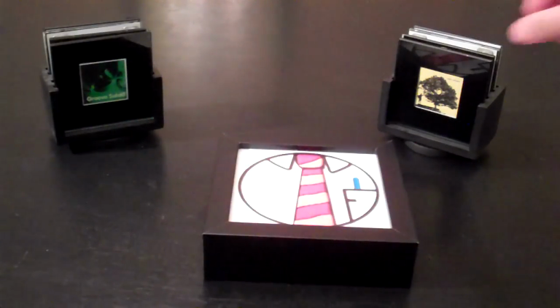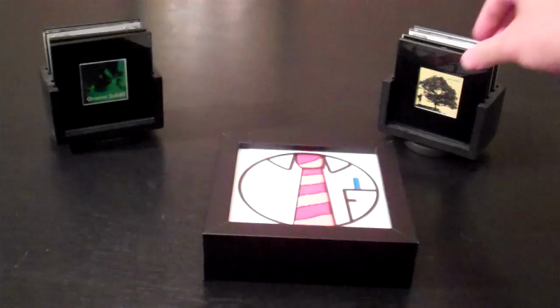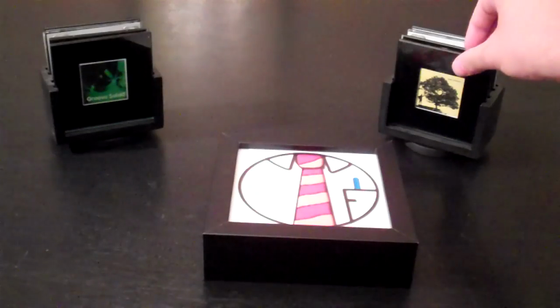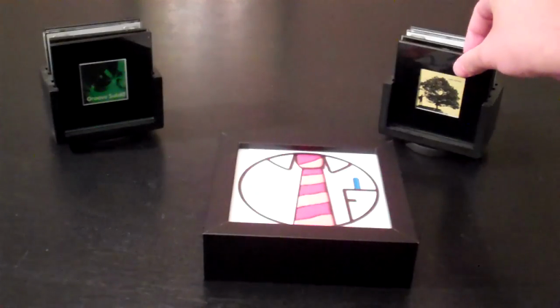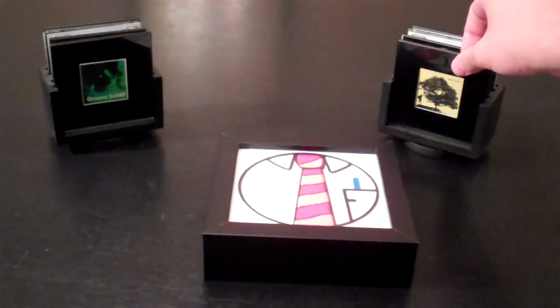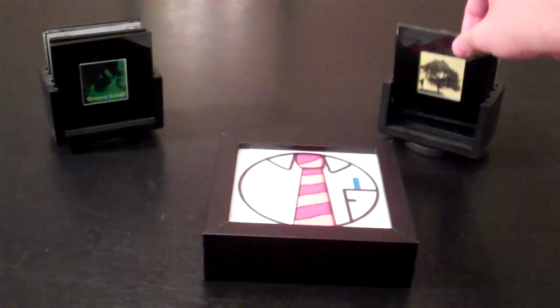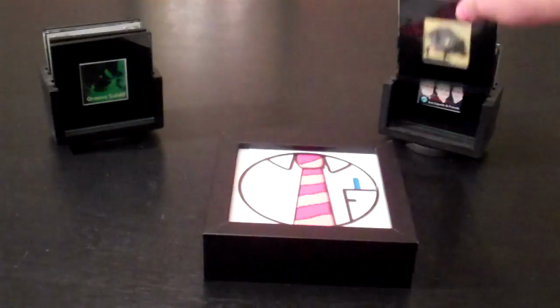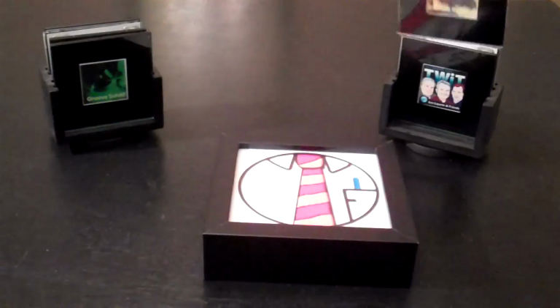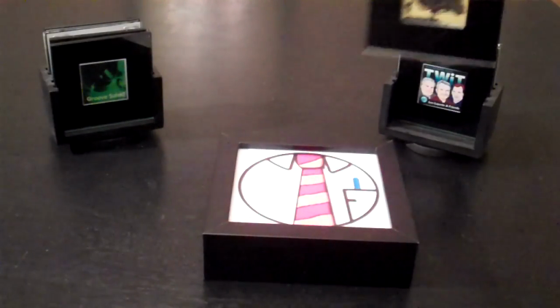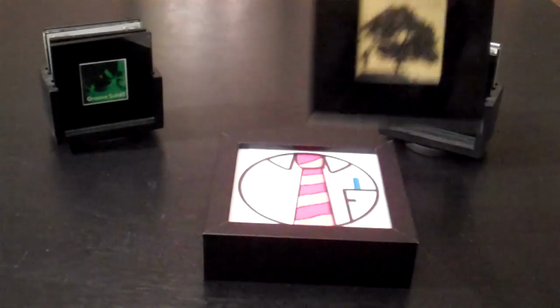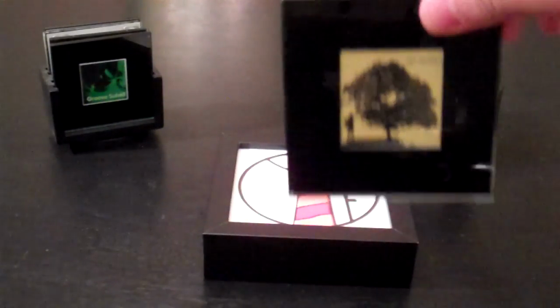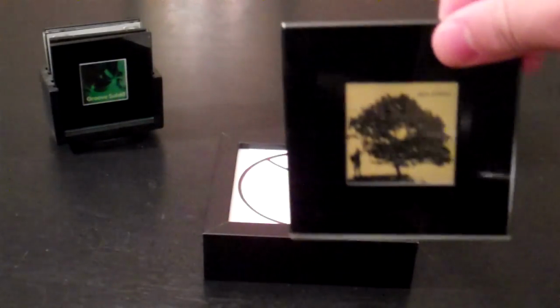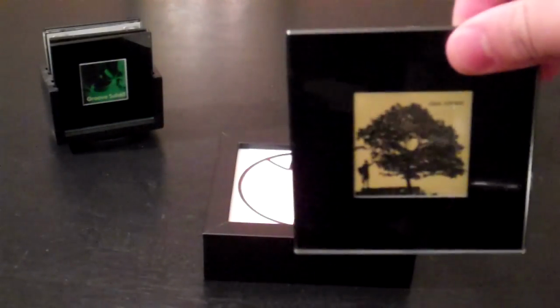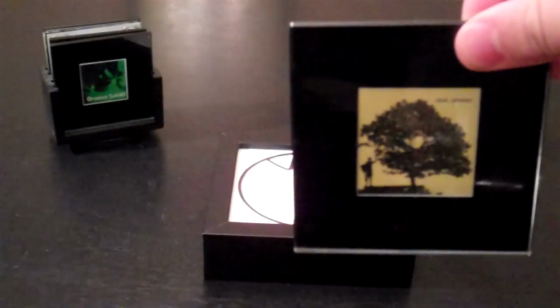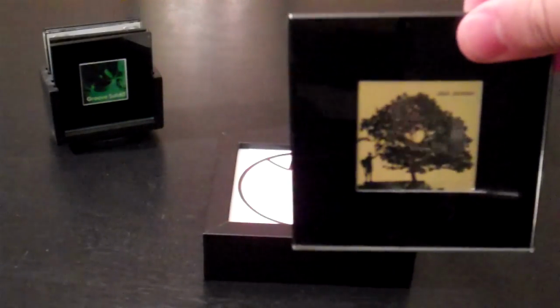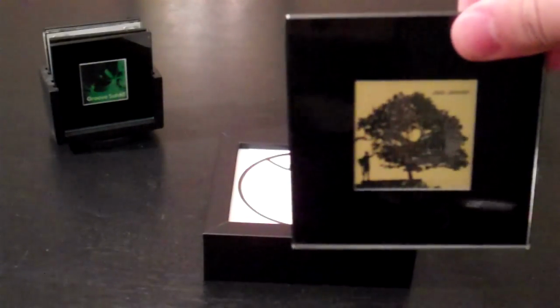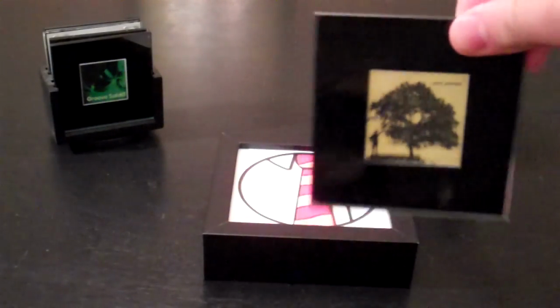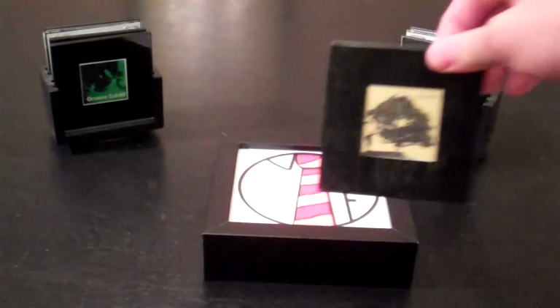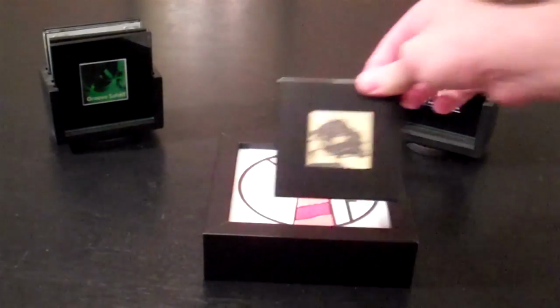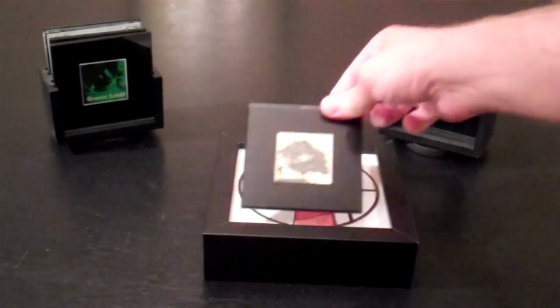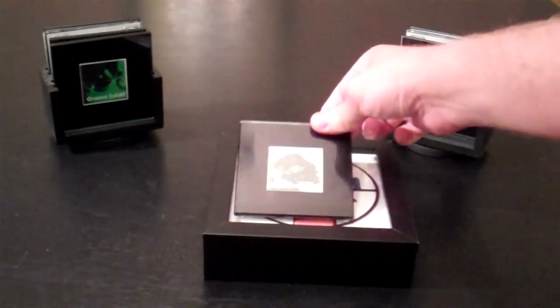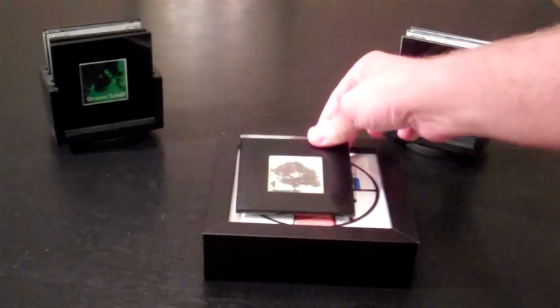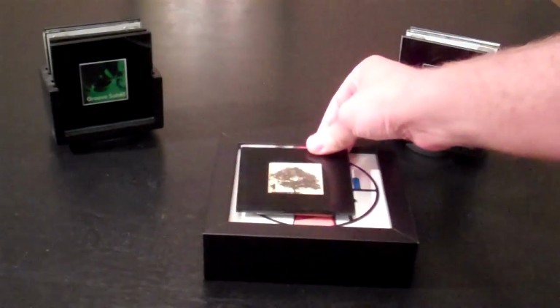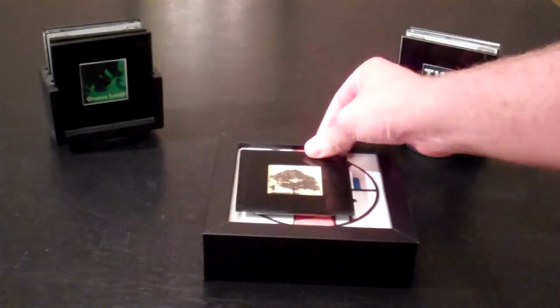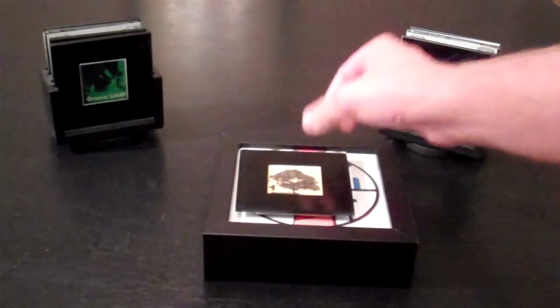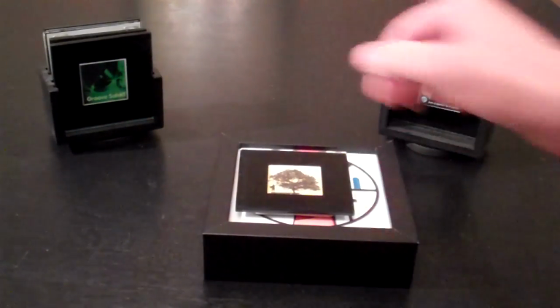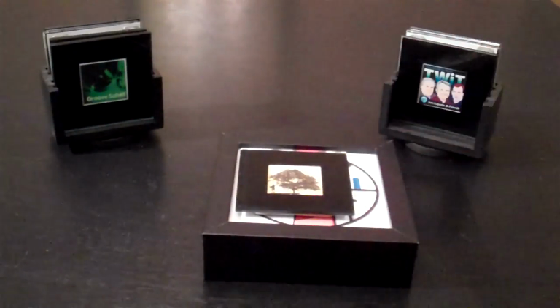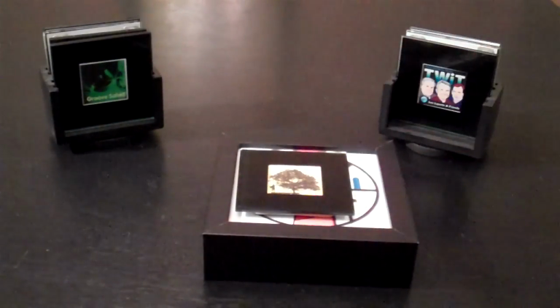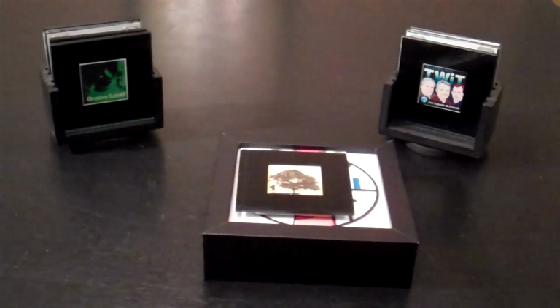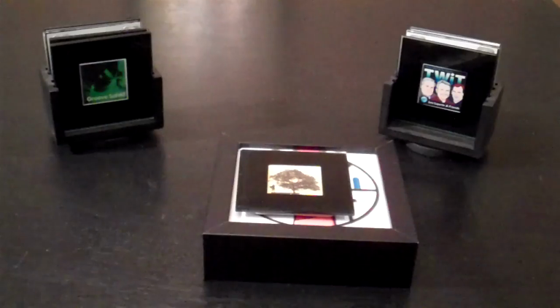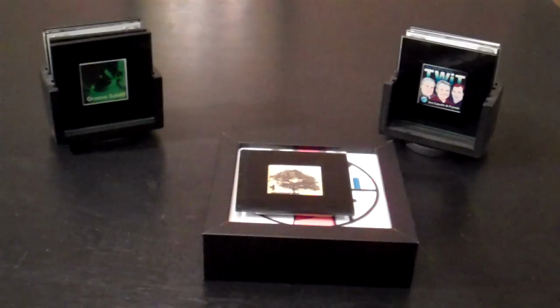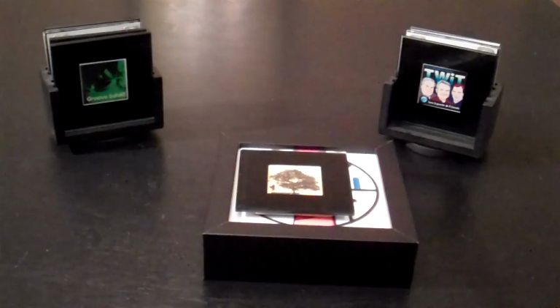So if you wanted to listen to some music, you might take your favorite tile and place it on the reader.